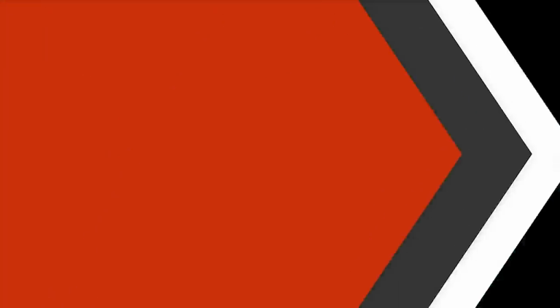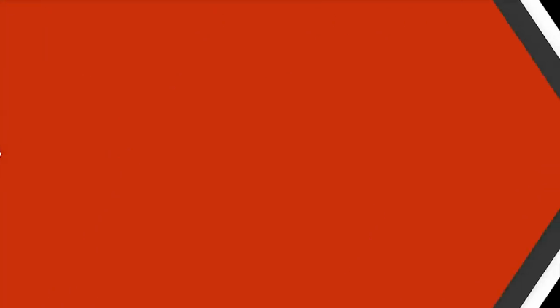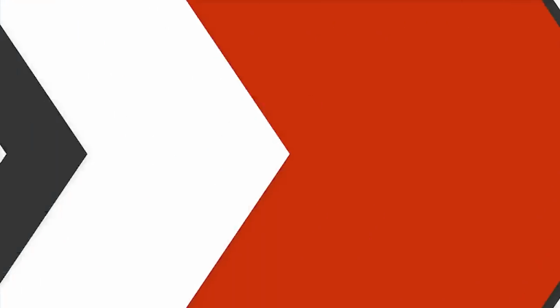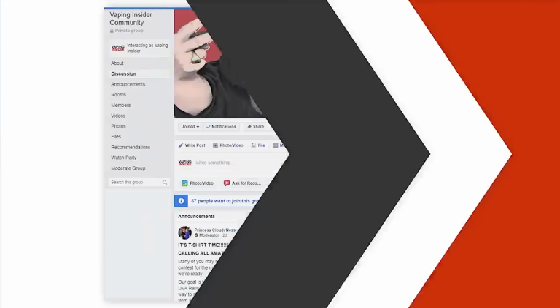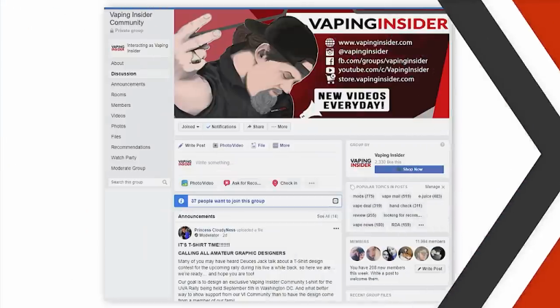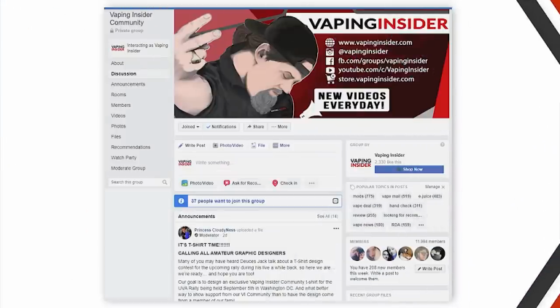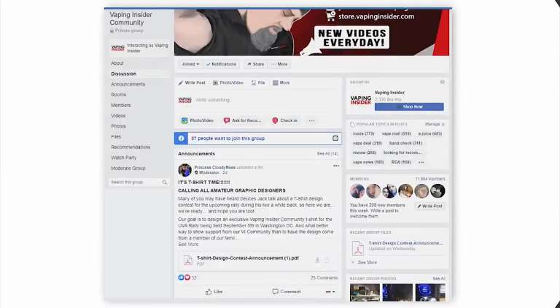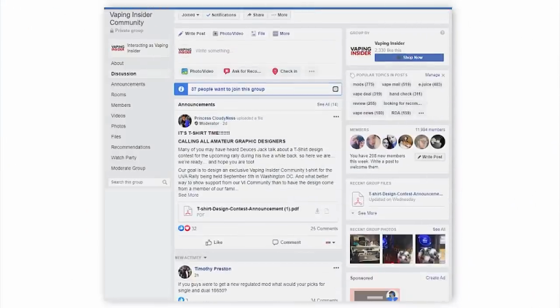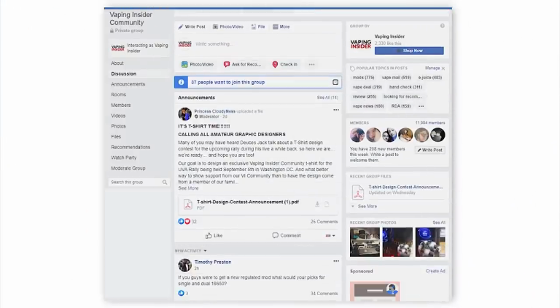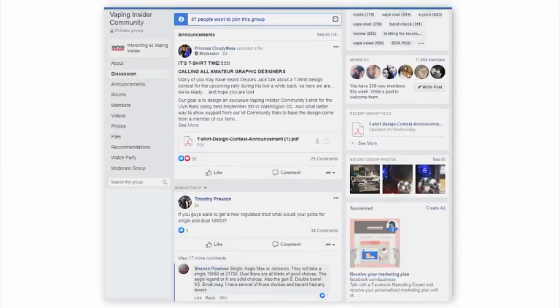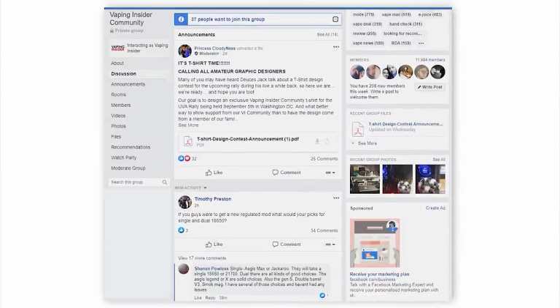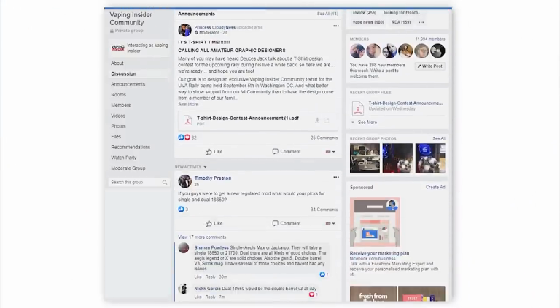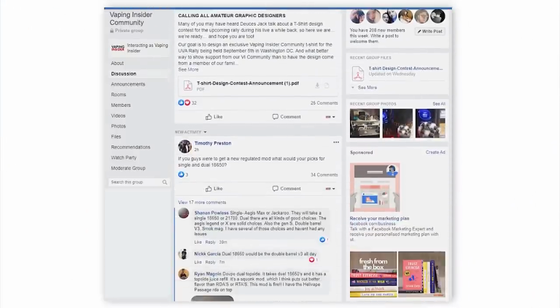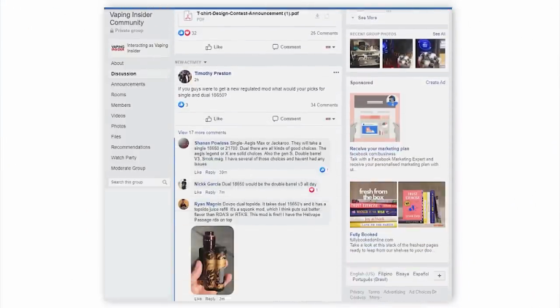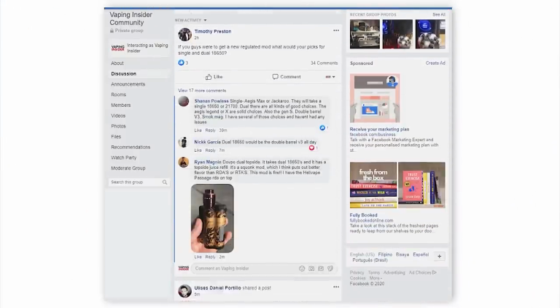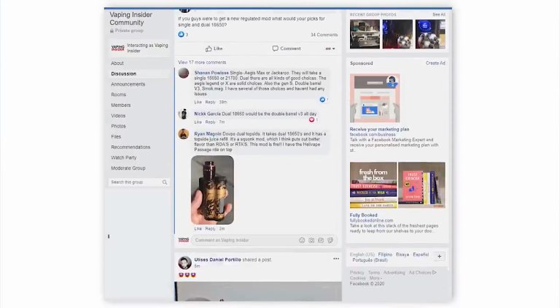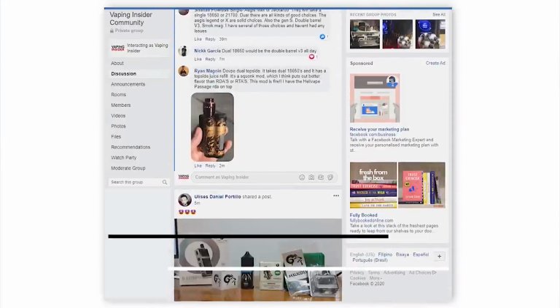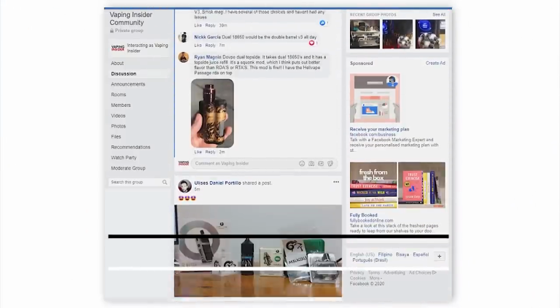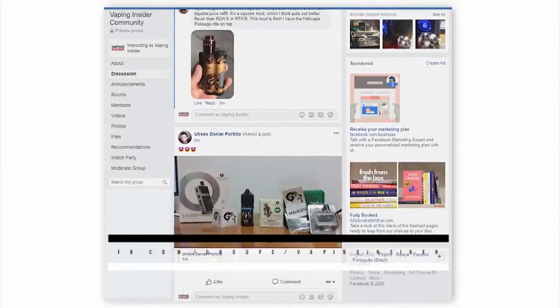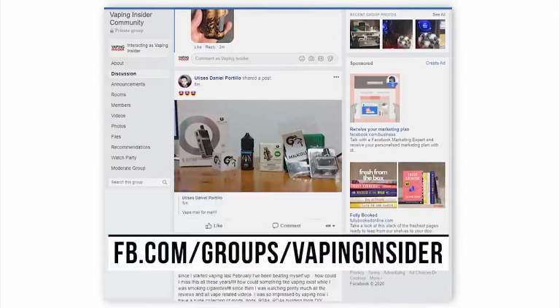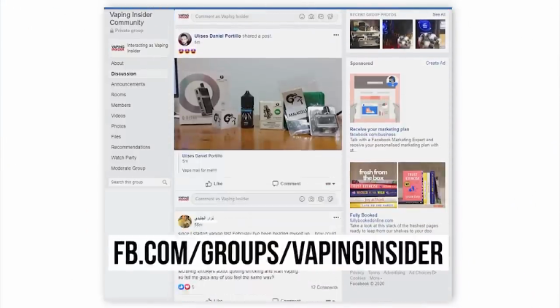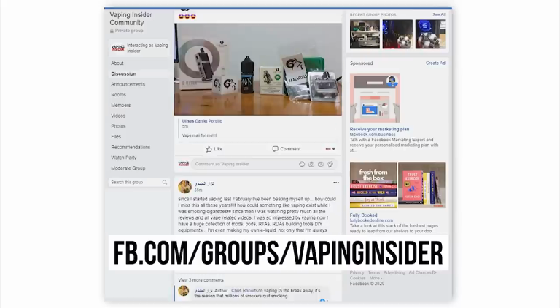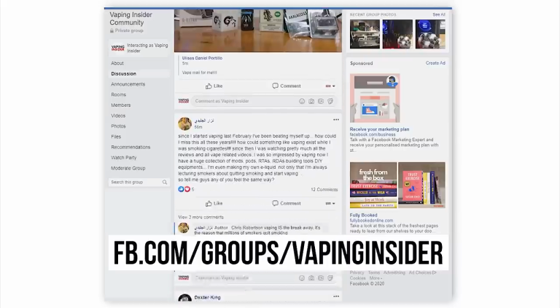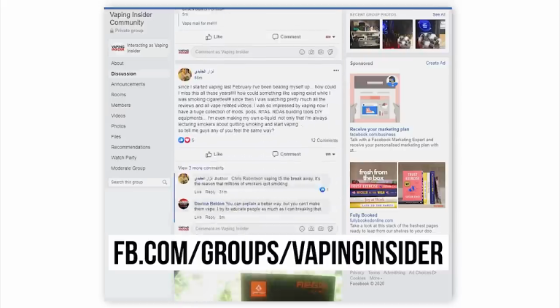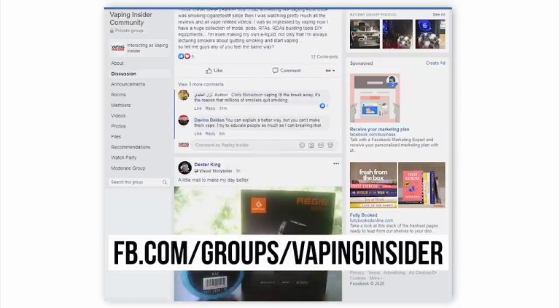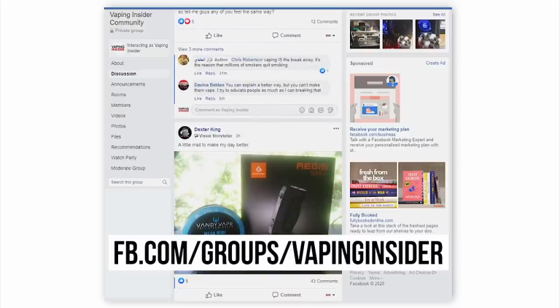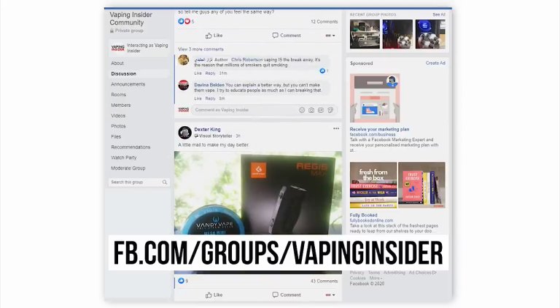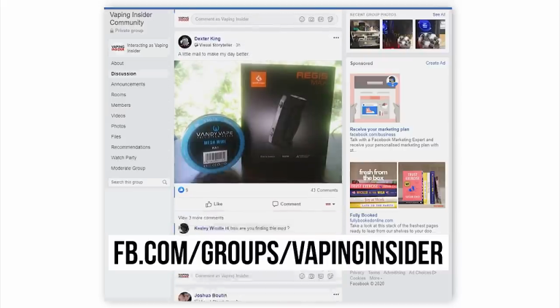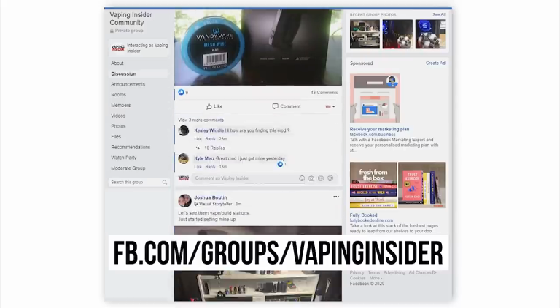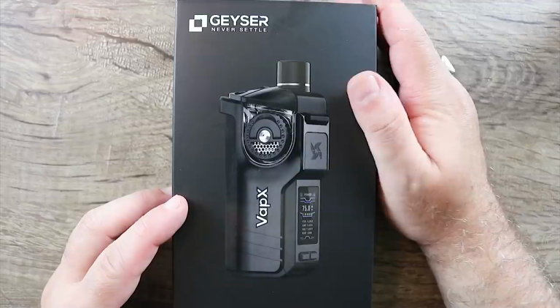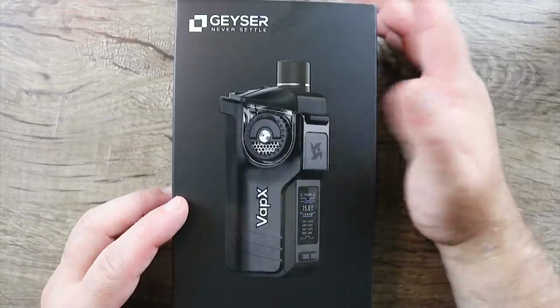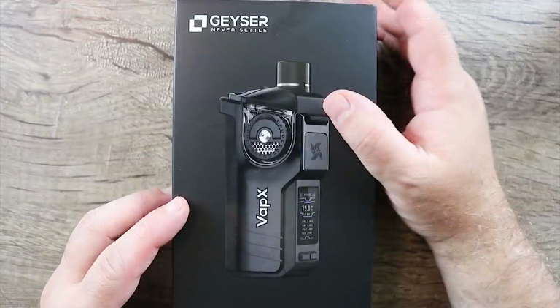Before we get into the video, click the link down below in the top comment in order to join our Facebook group.